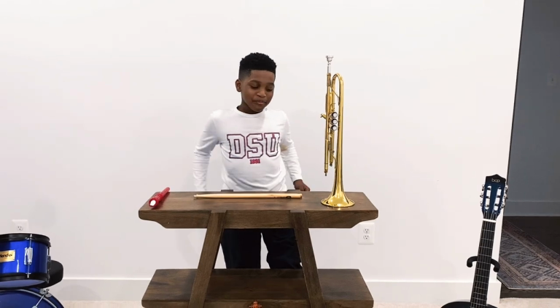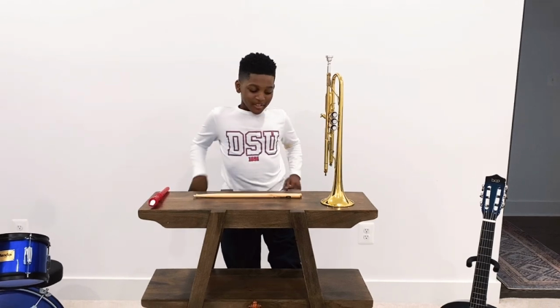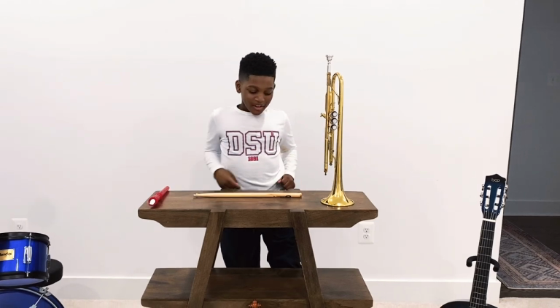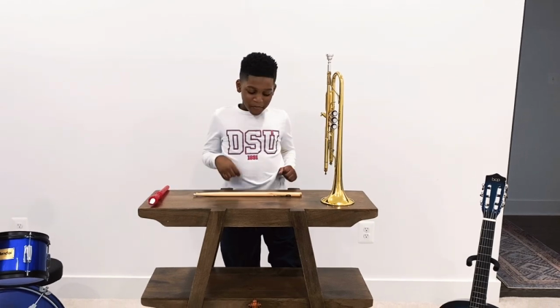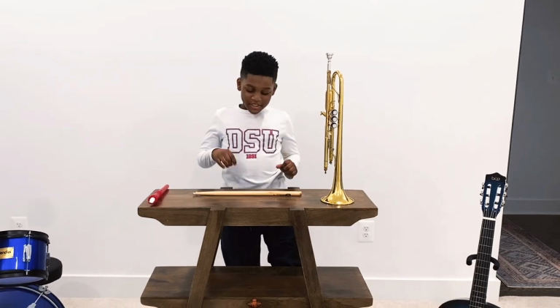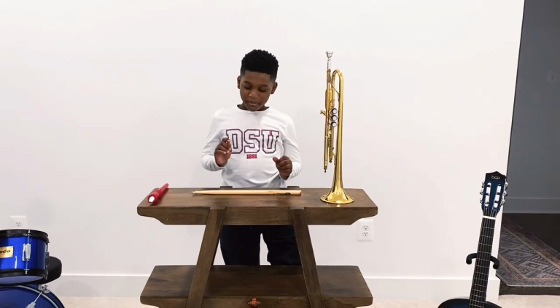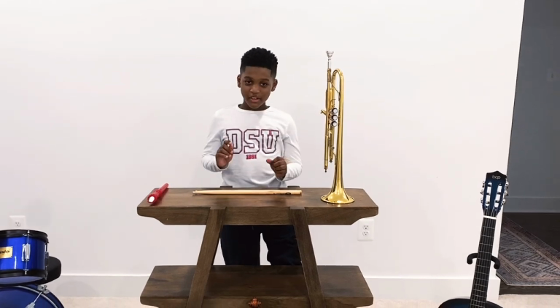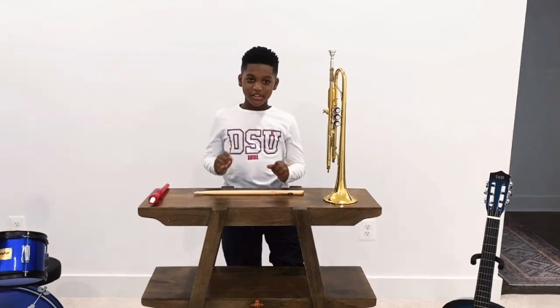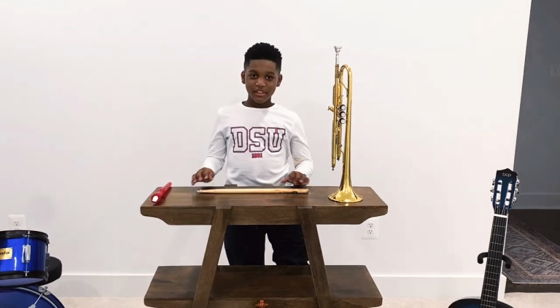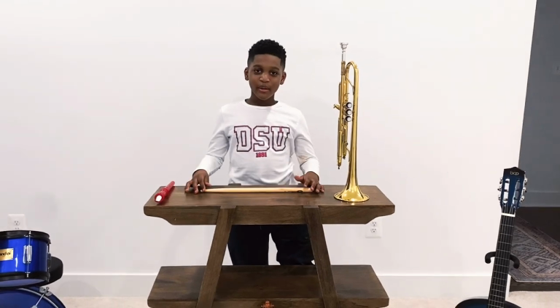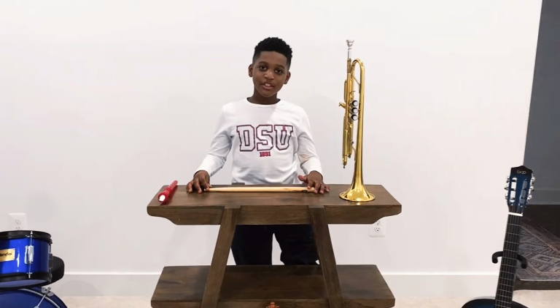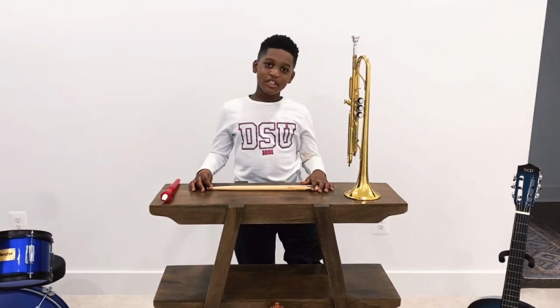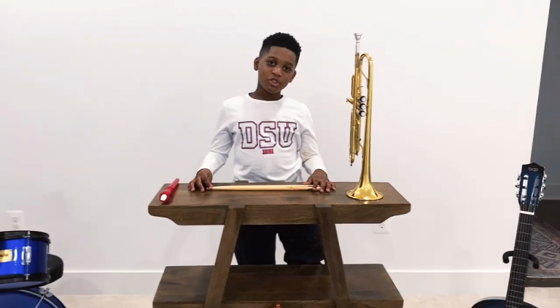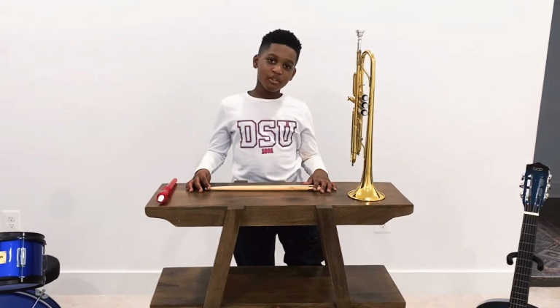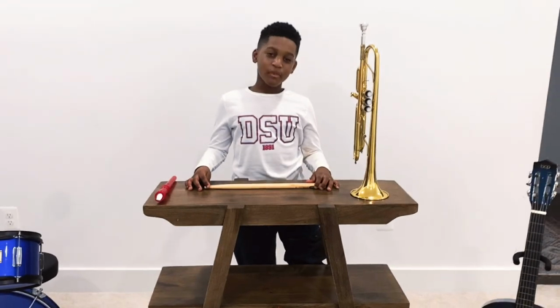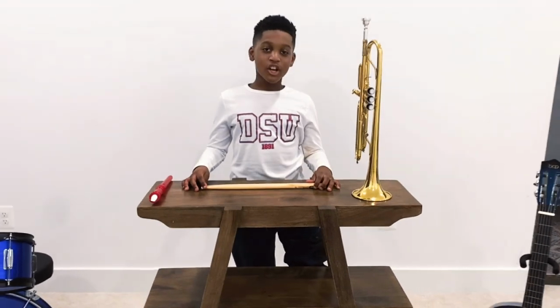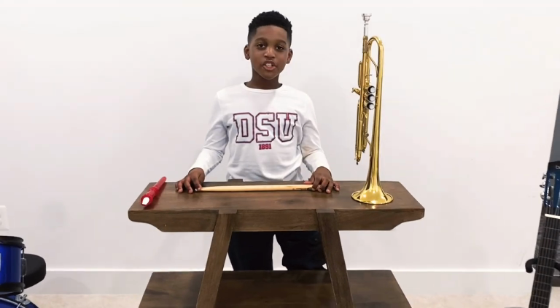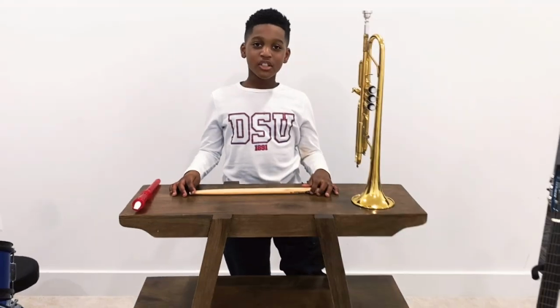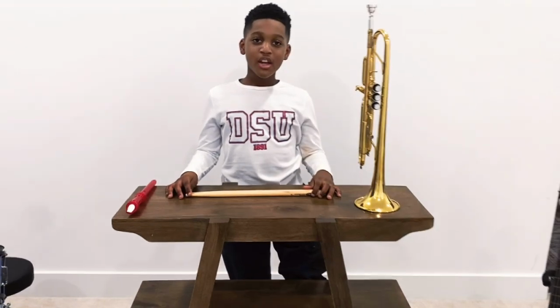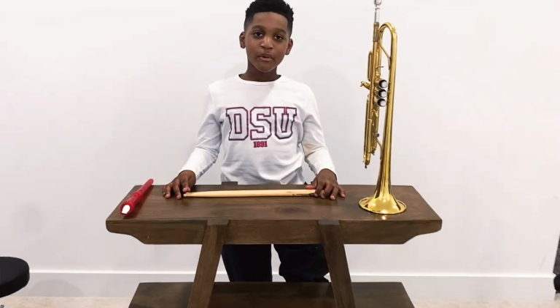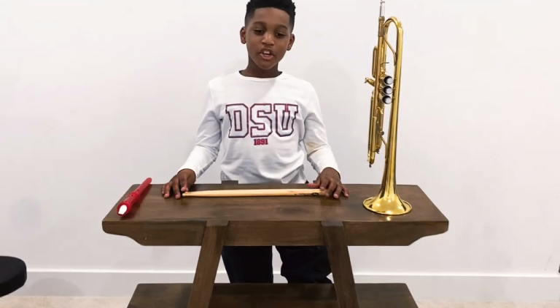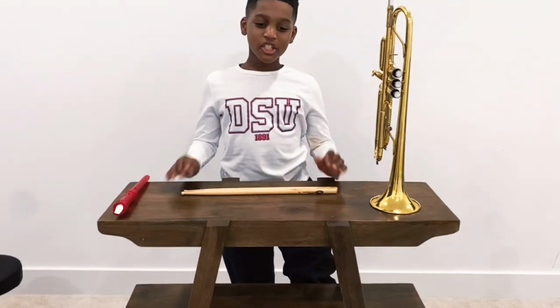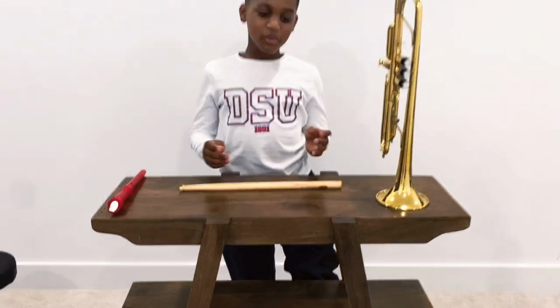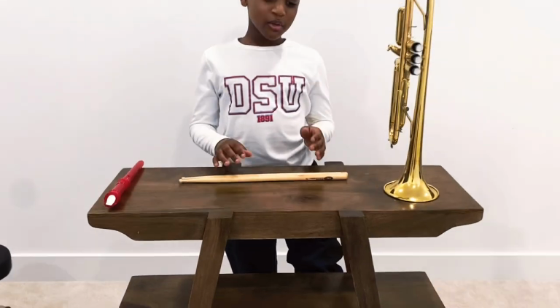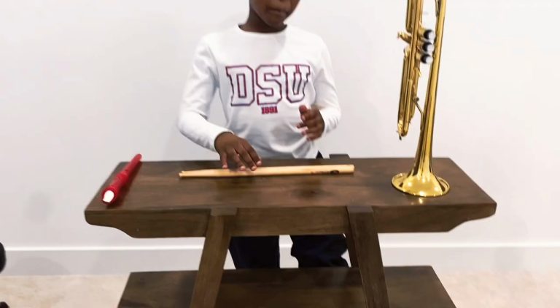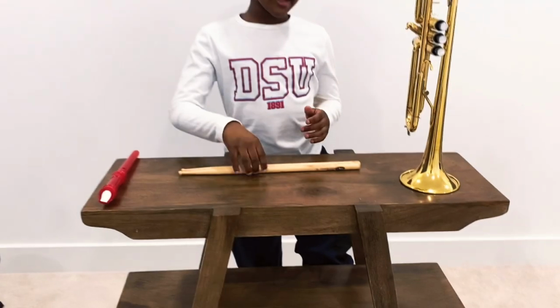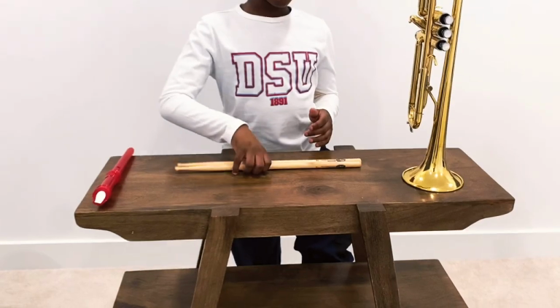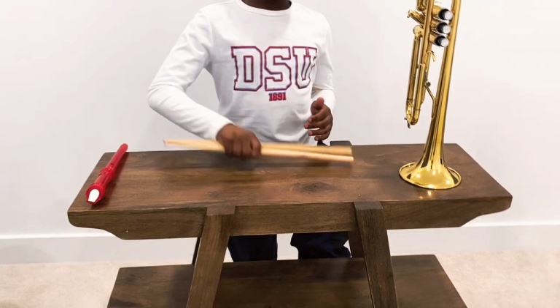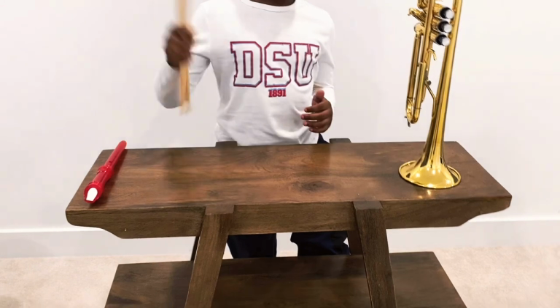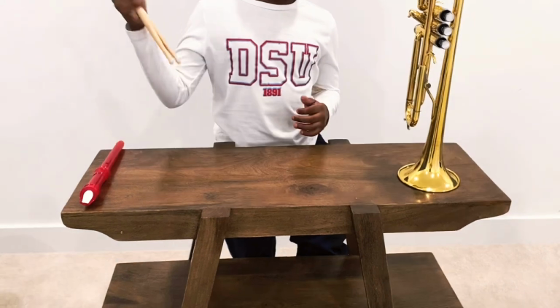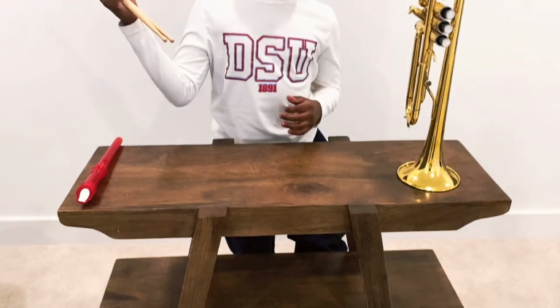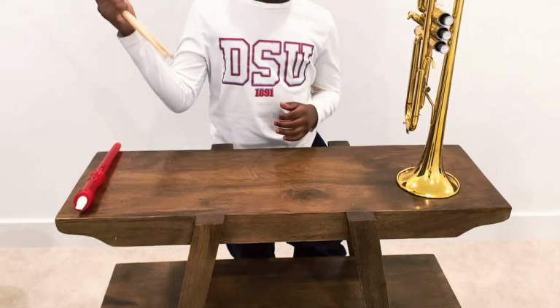First, I'm going to teach you percussion. Percussion is when you bang really loud.